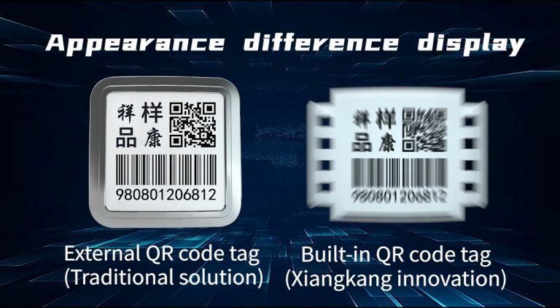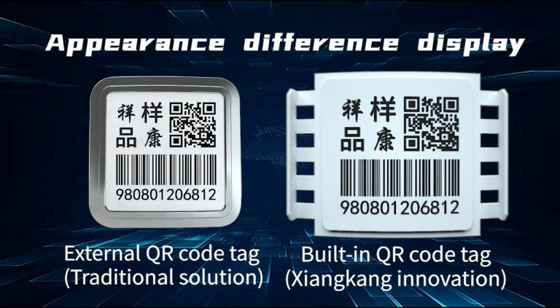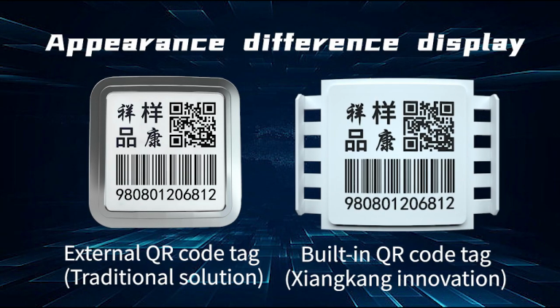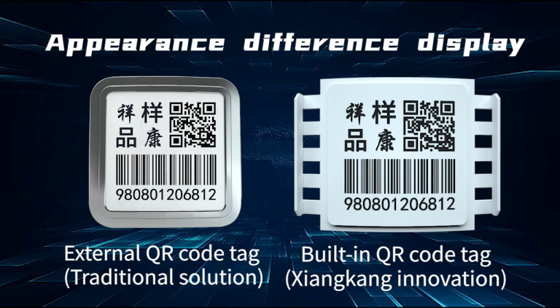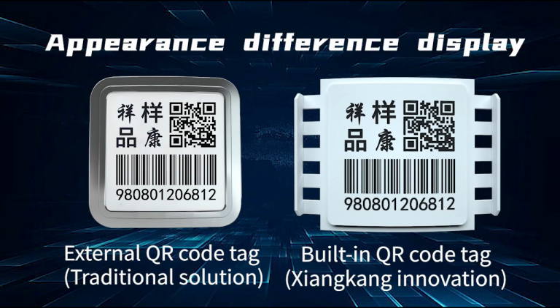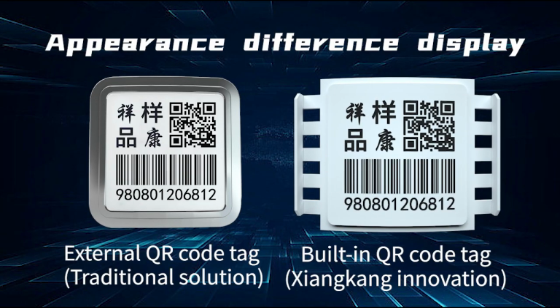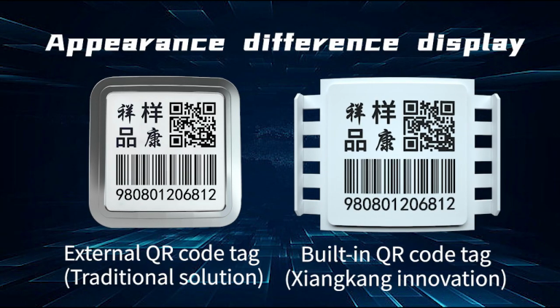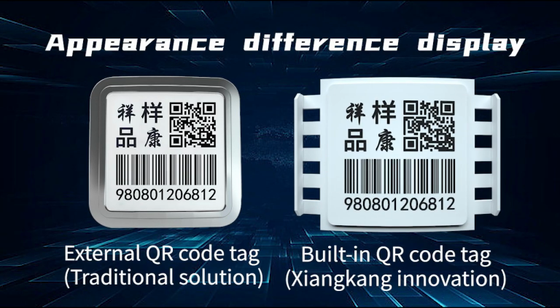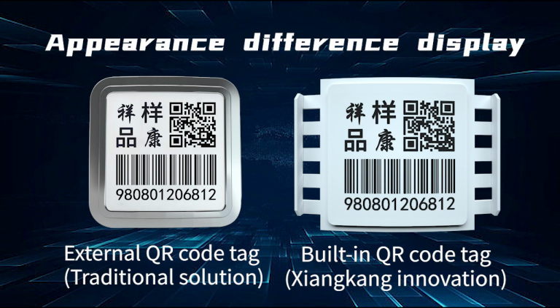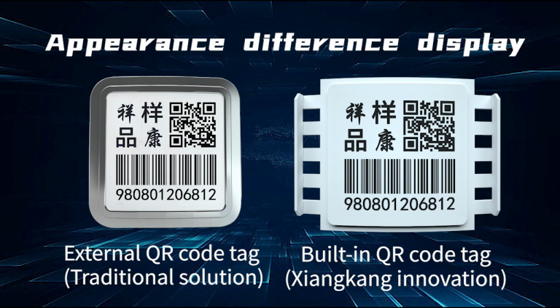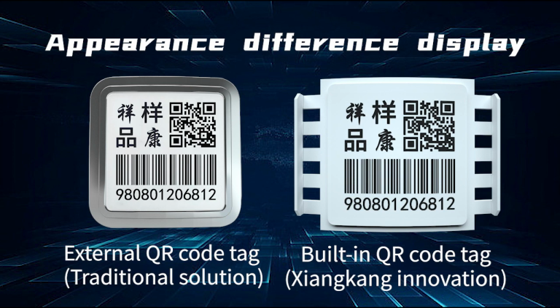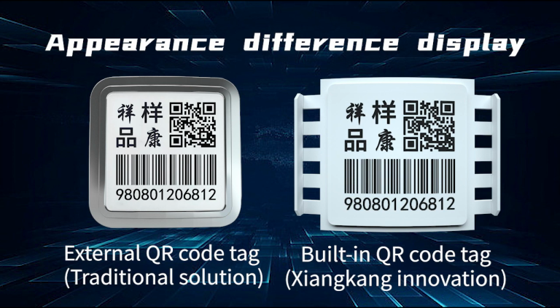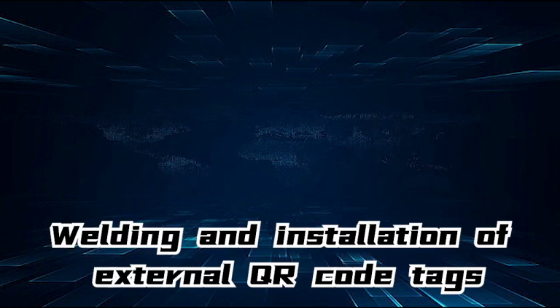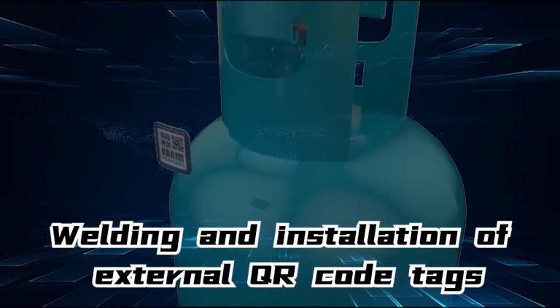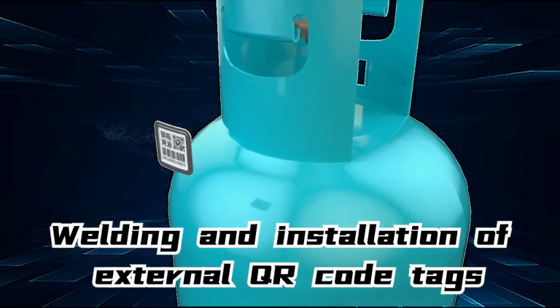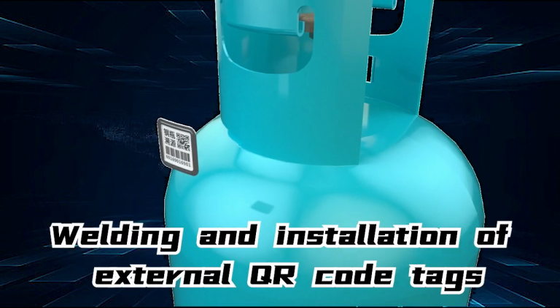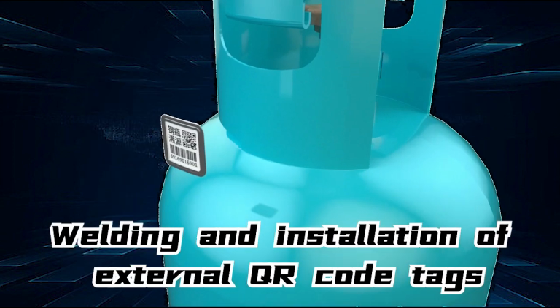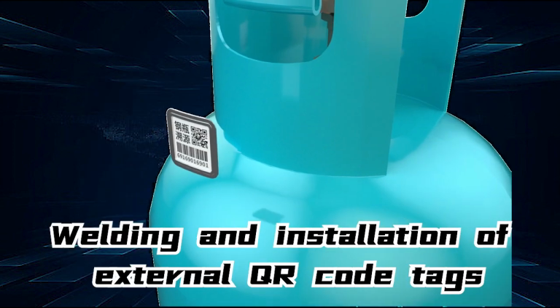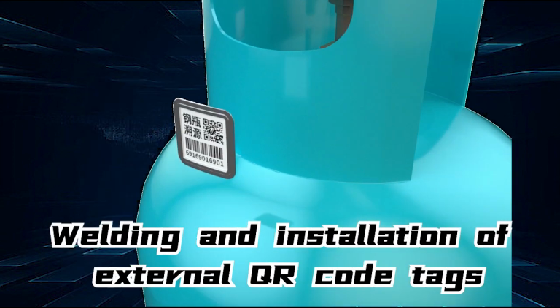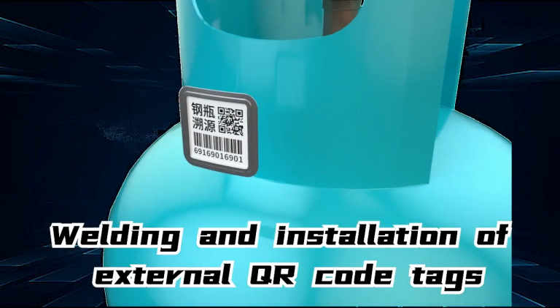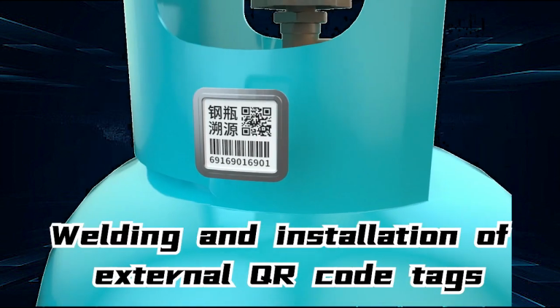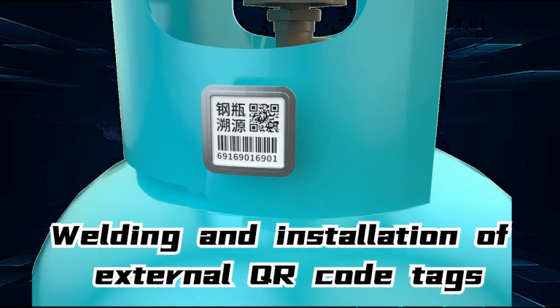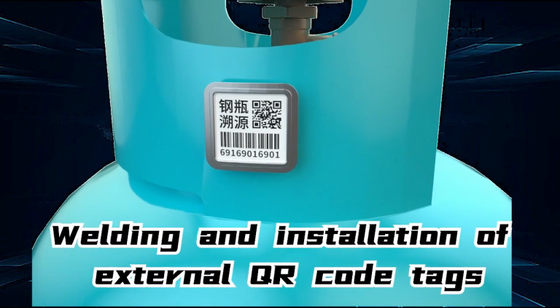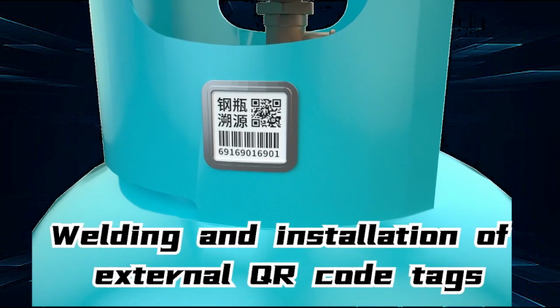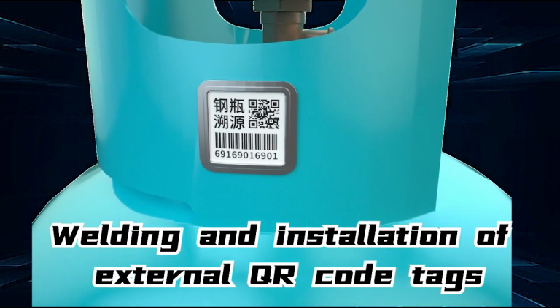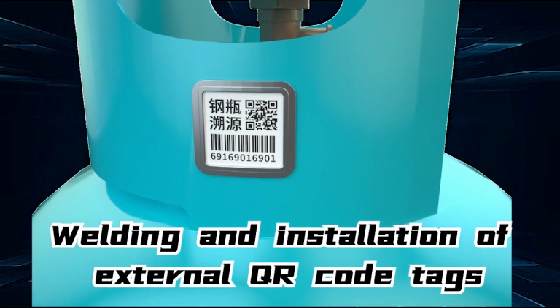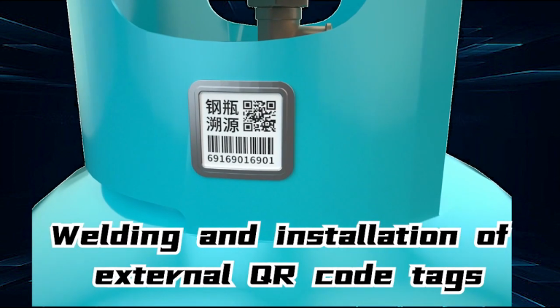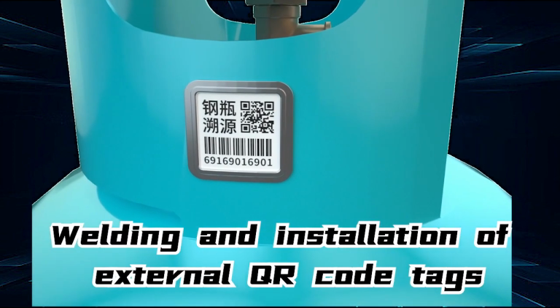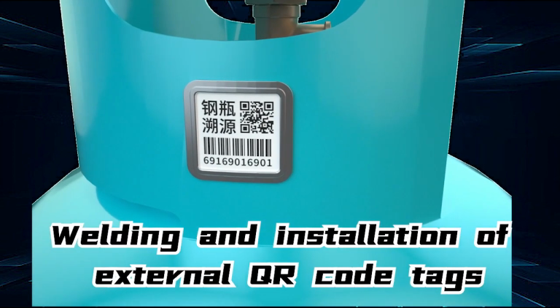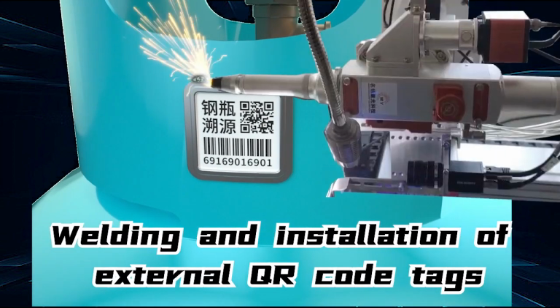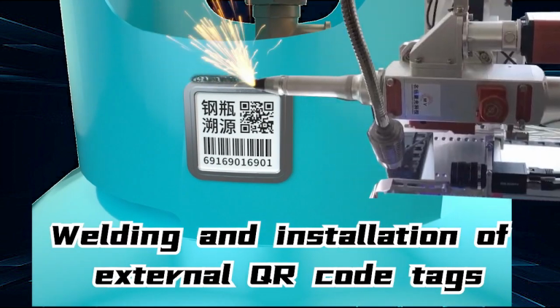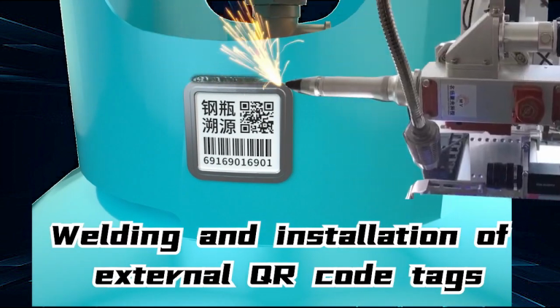For external QR code tags, welding and installation are performed by attaching the tag onto the outside of the cylinder's protective shield.